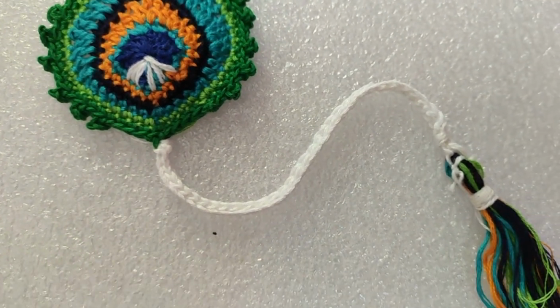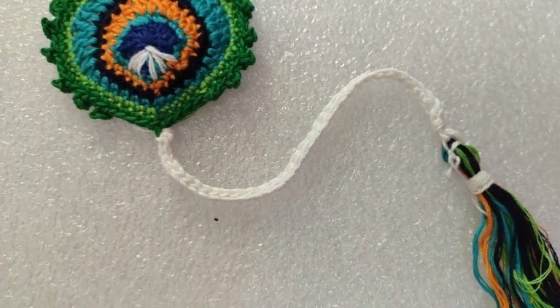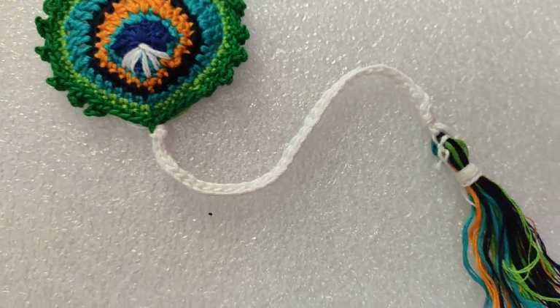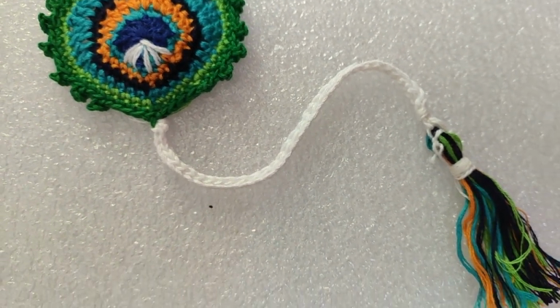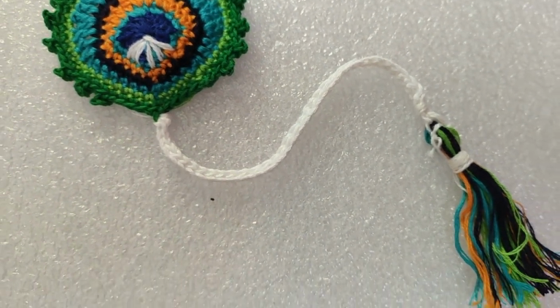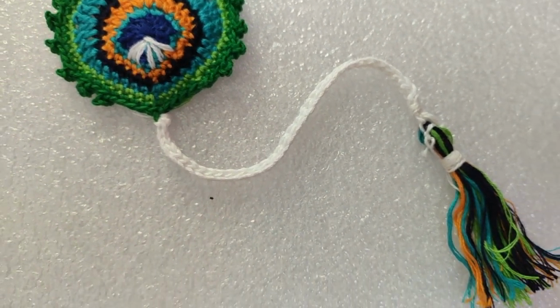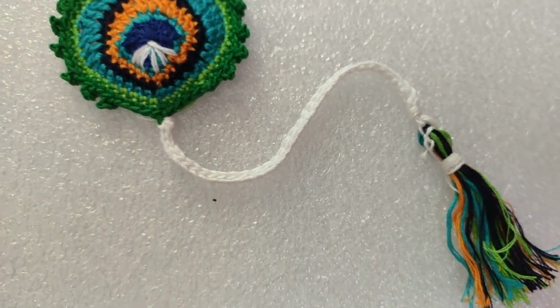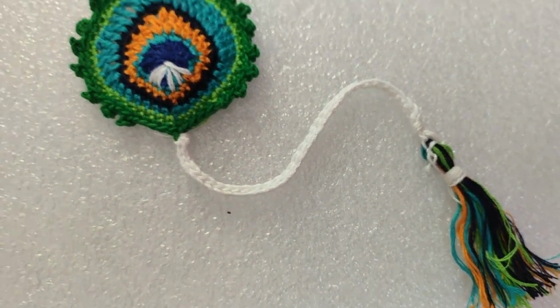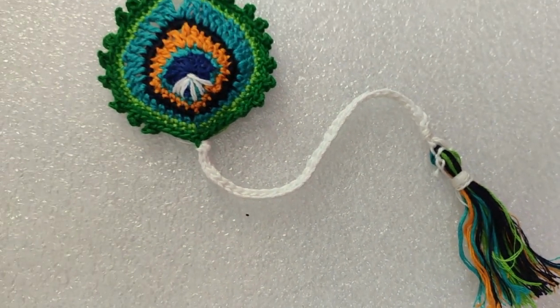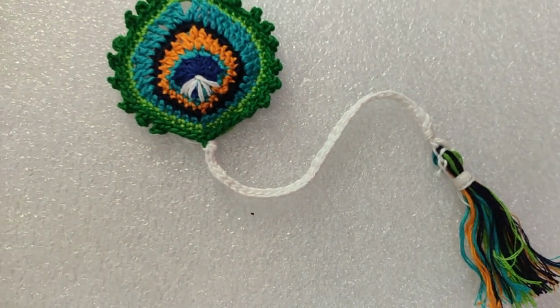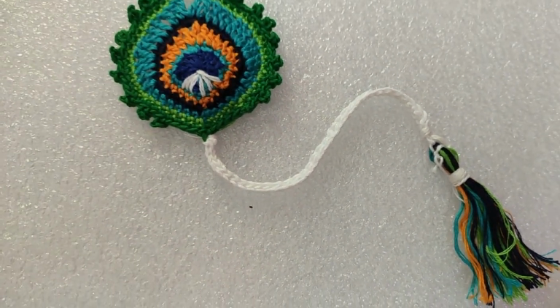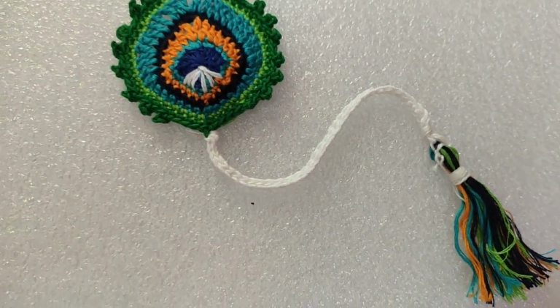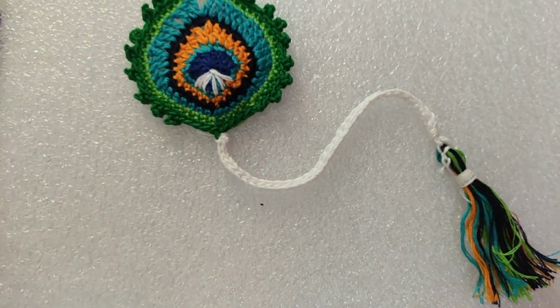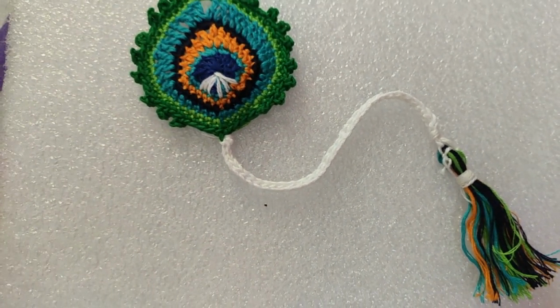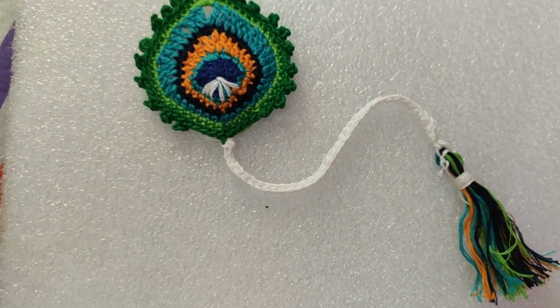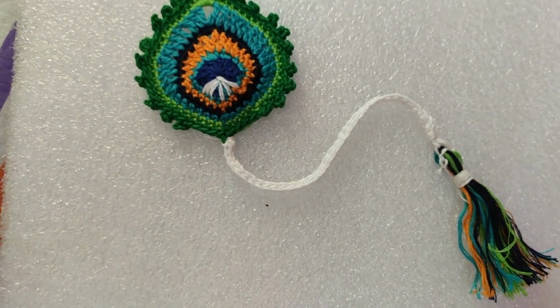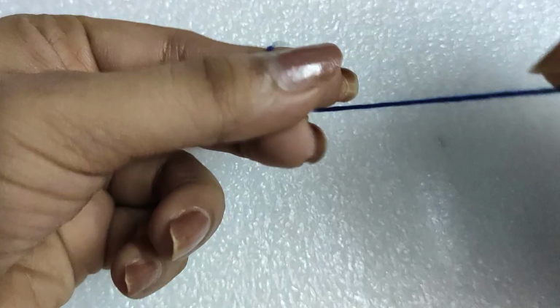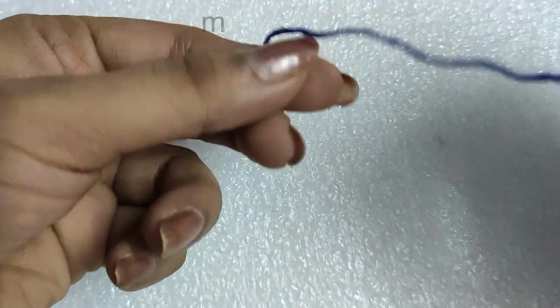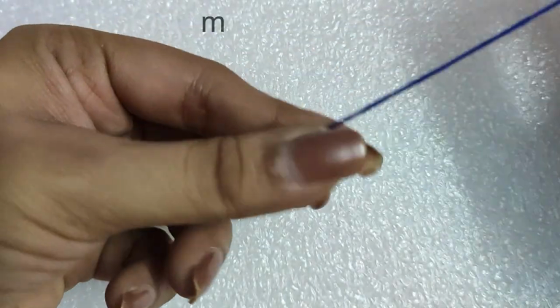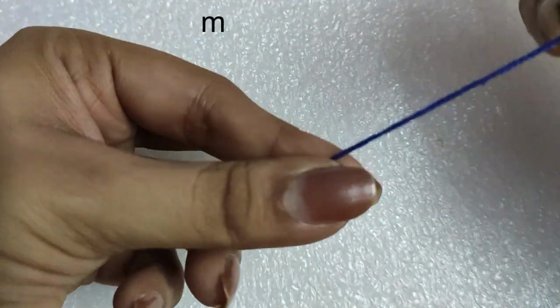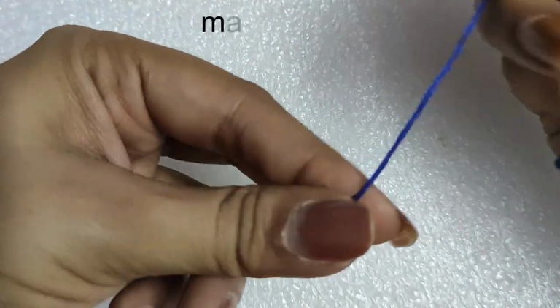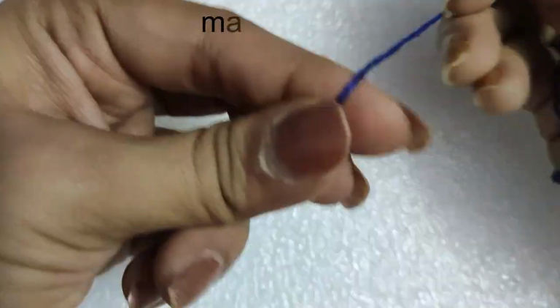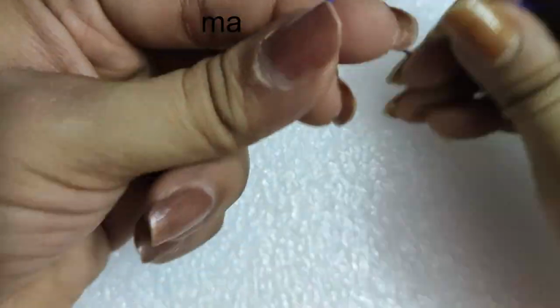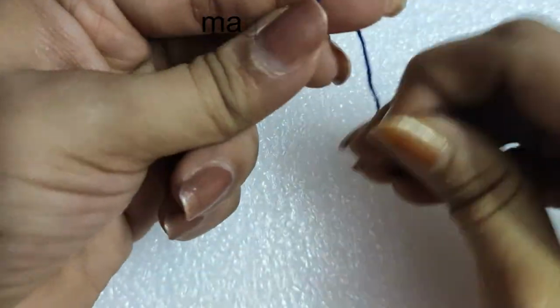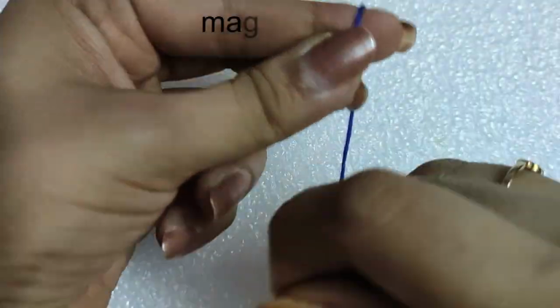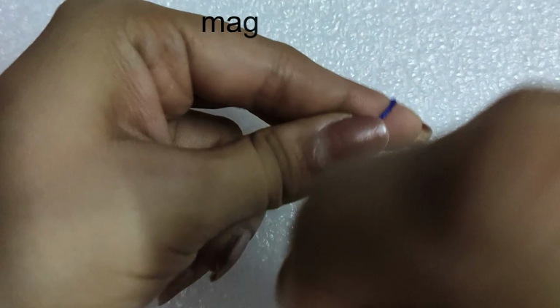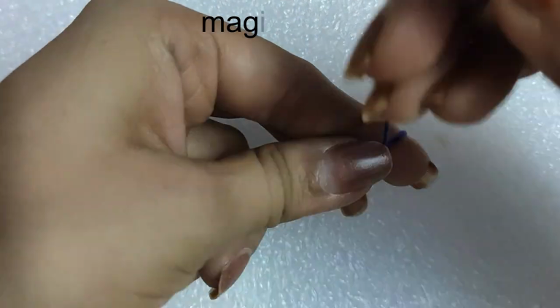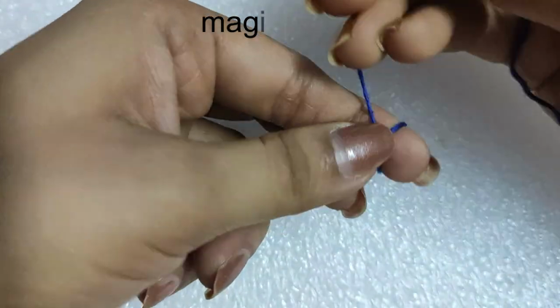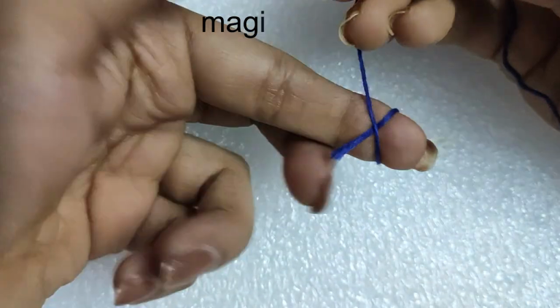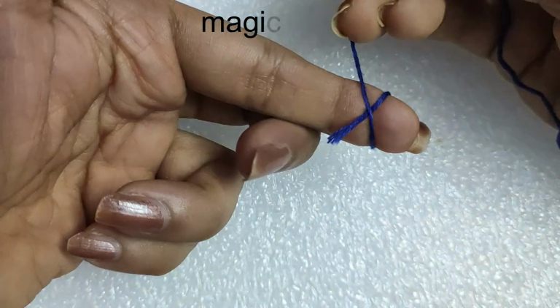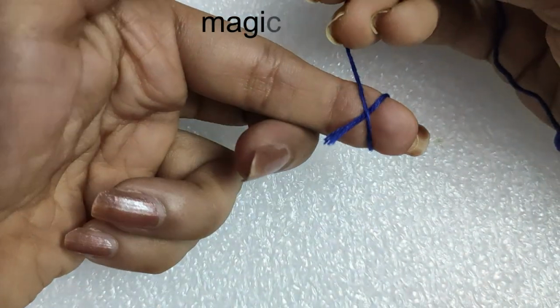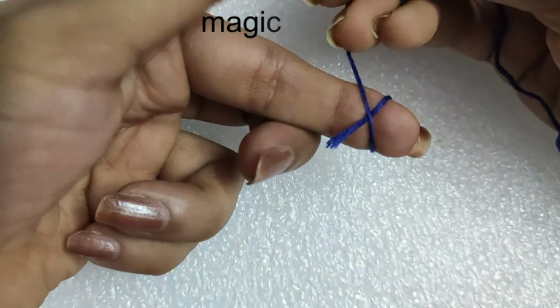For this project I have used embroidery floss and a crochet hook of size 1.75 mm.